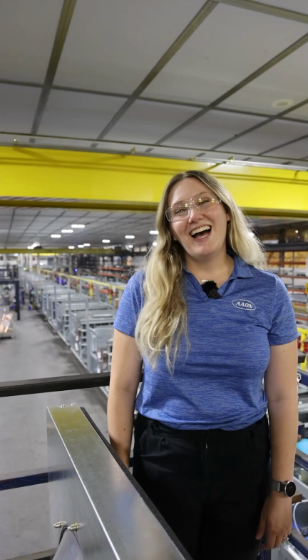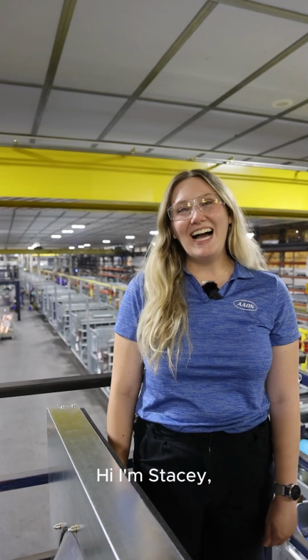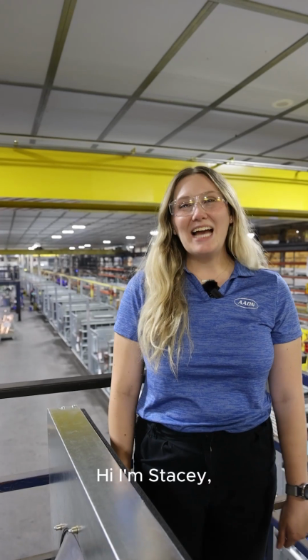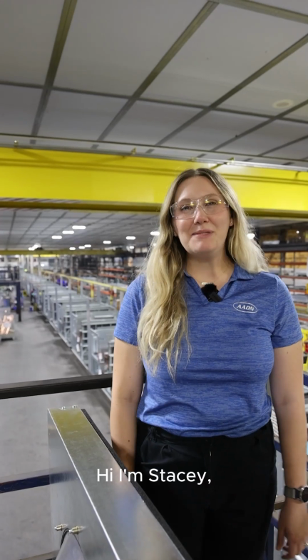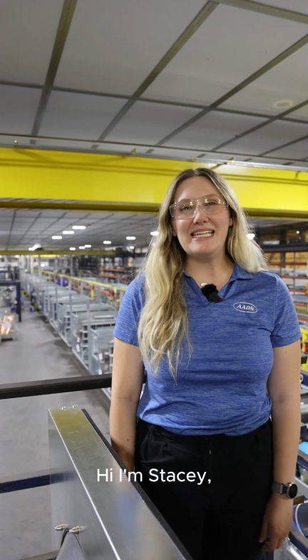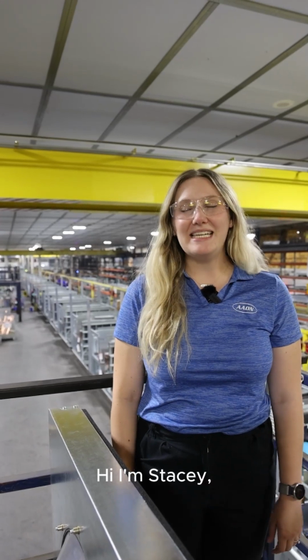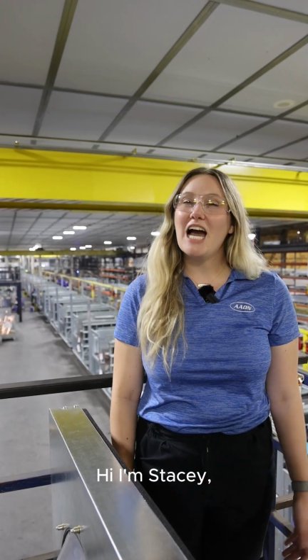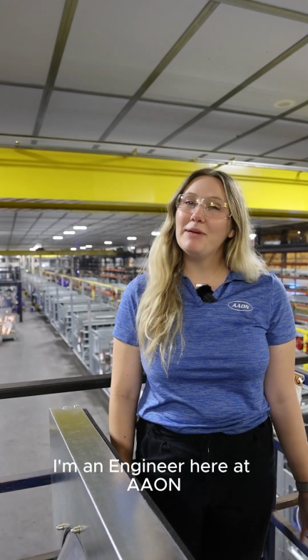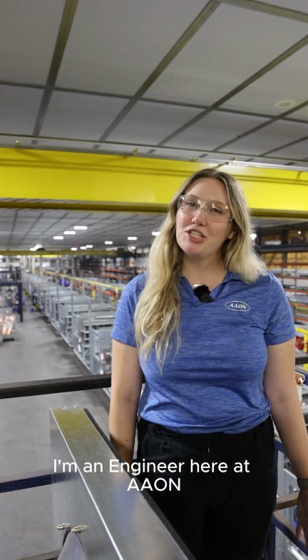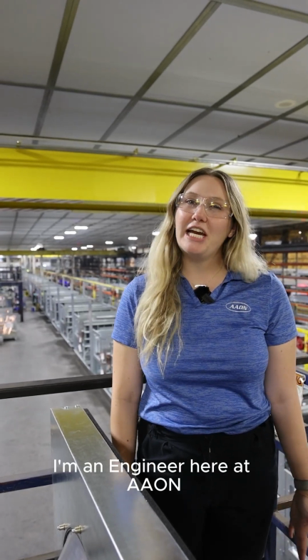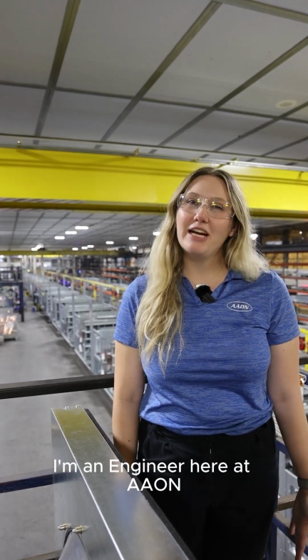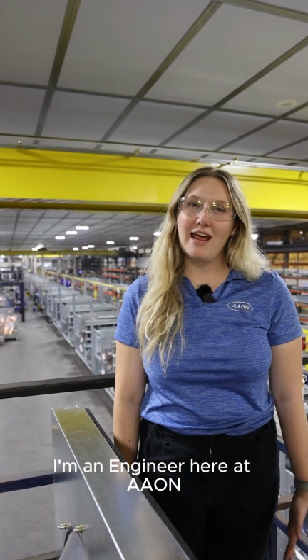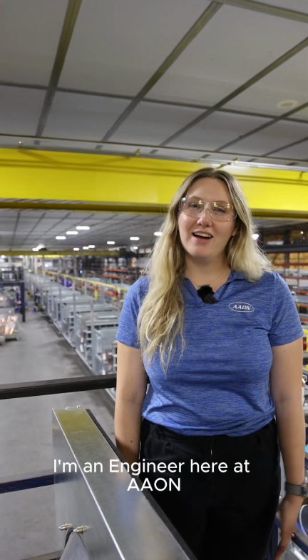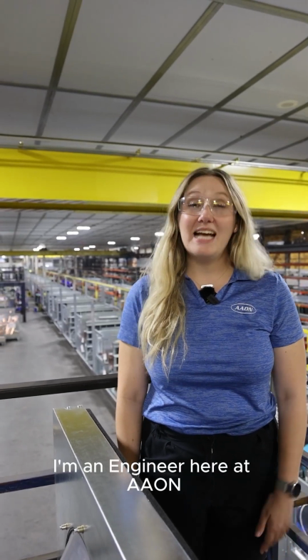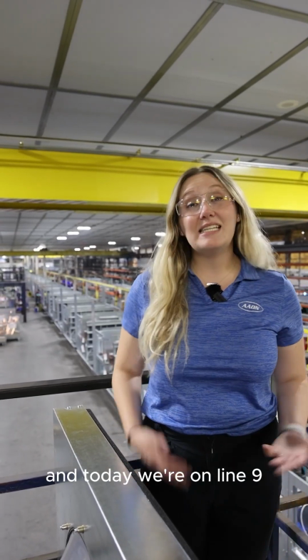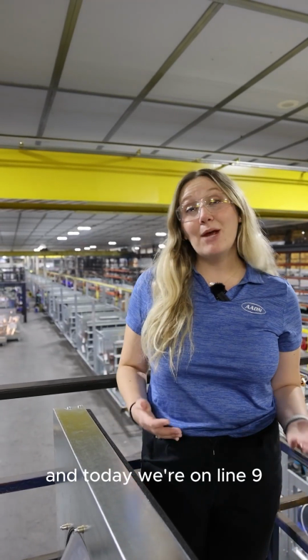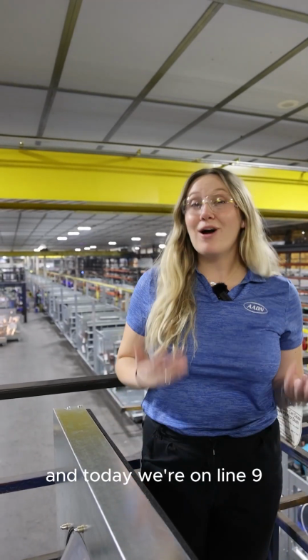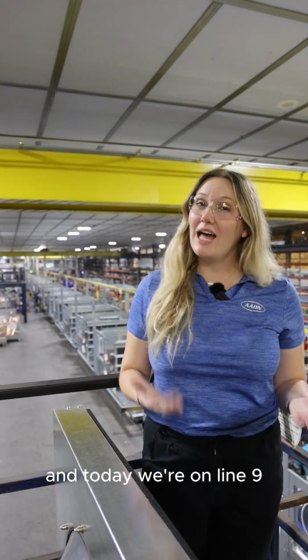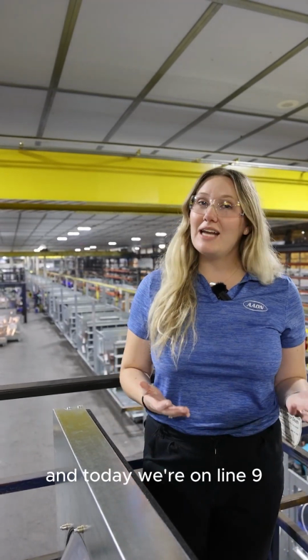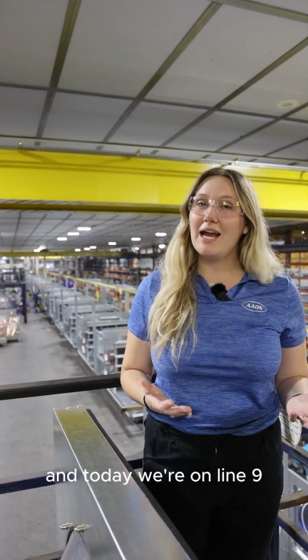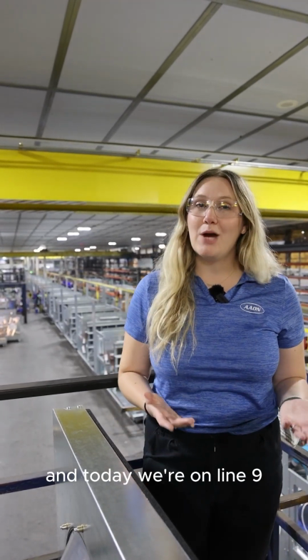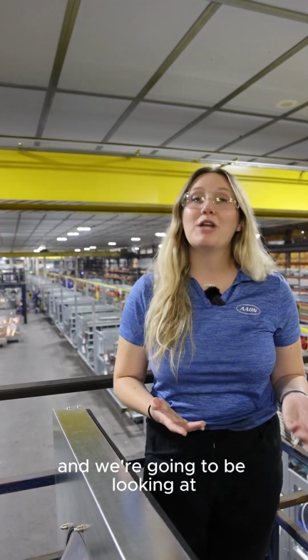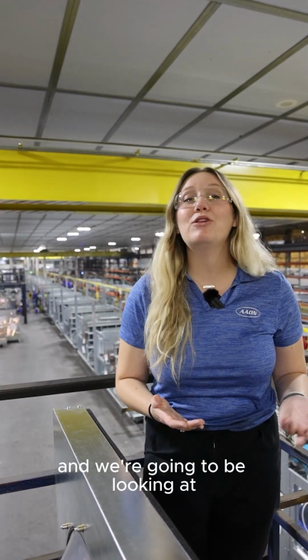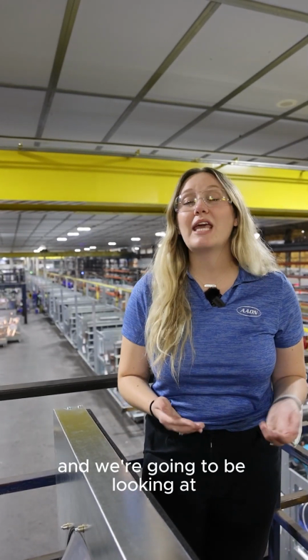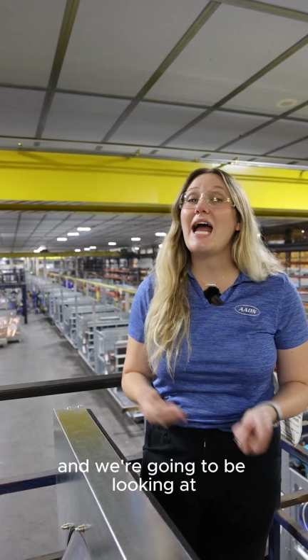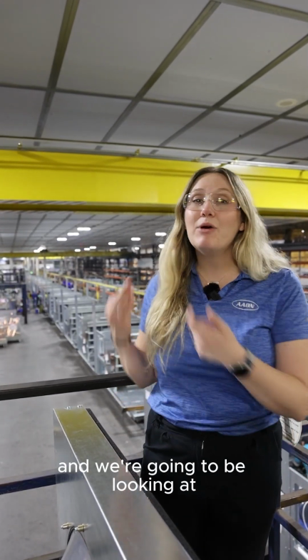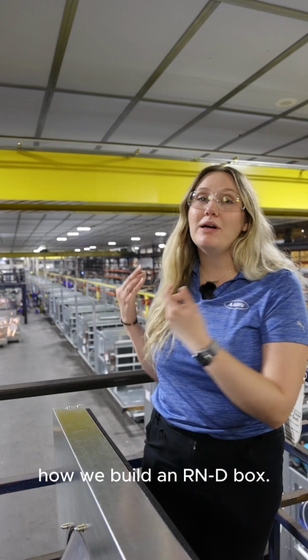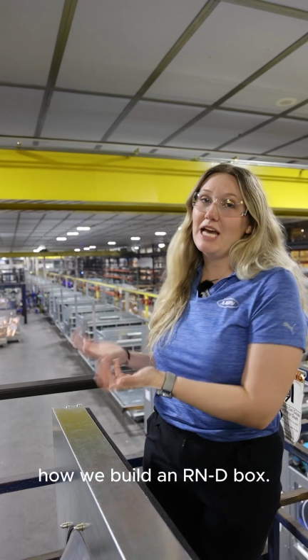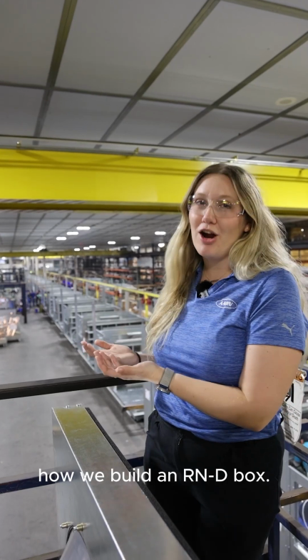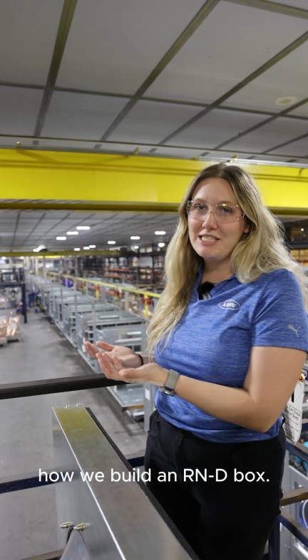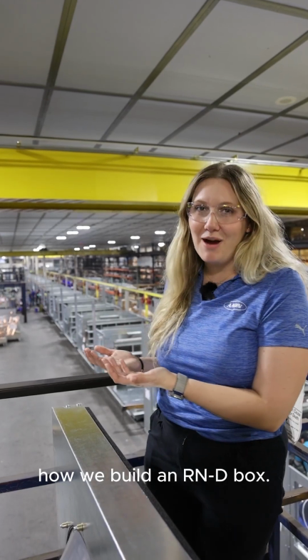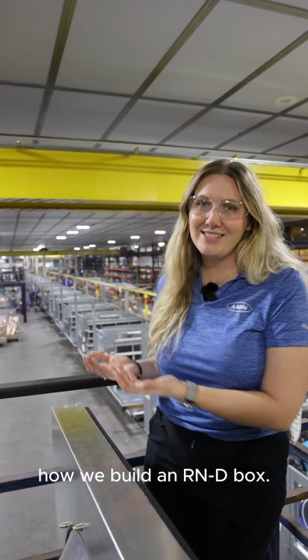Hi, I'm Stacy. I'm an engineer here at Aon, and today we're on line 9 and we're going to be looking at how we build an R&D box.